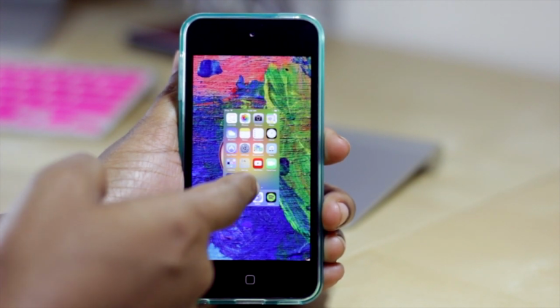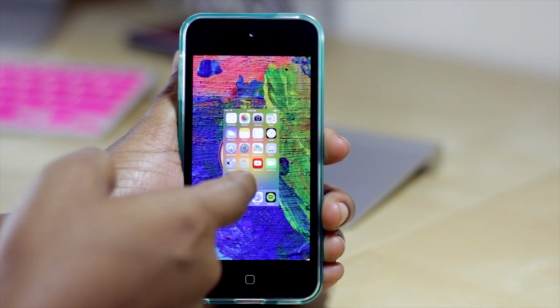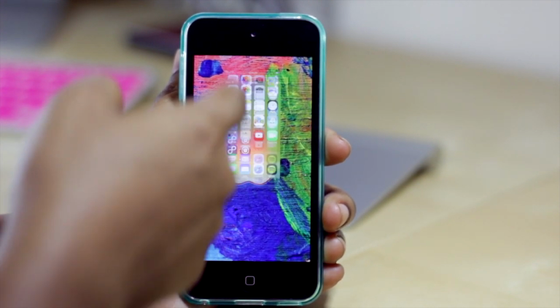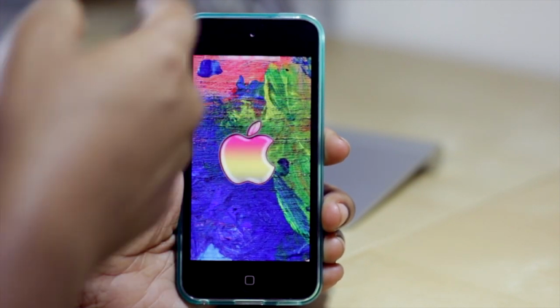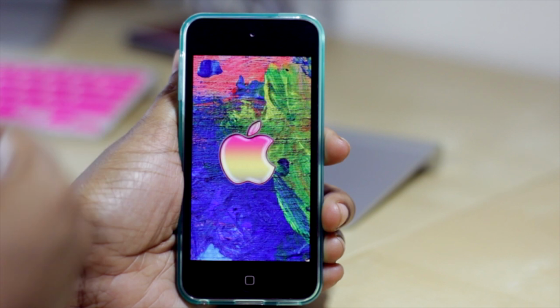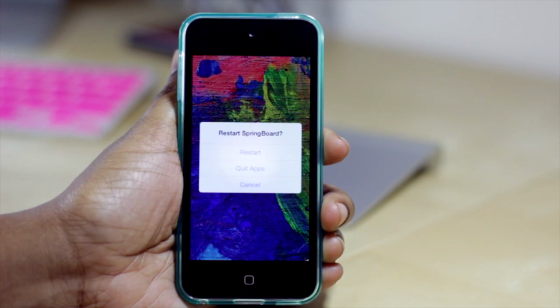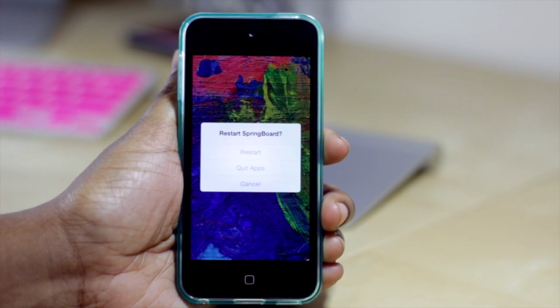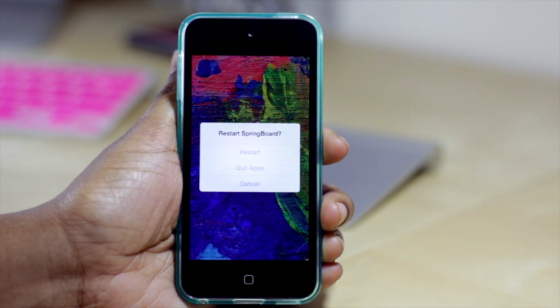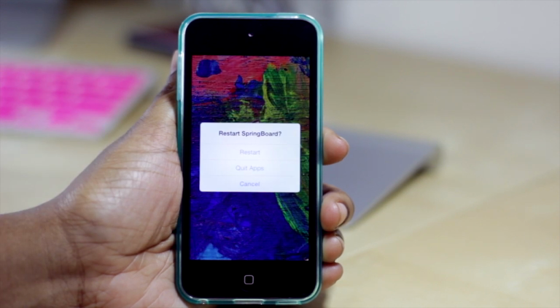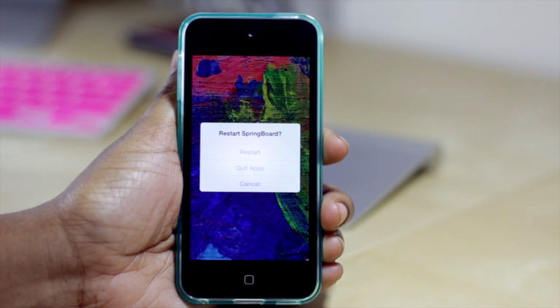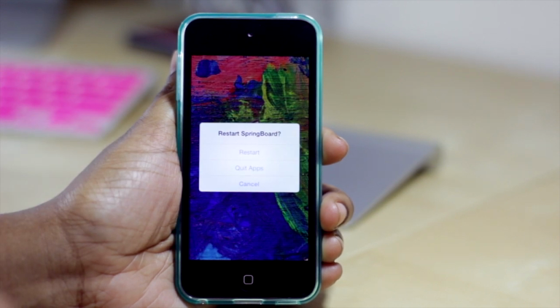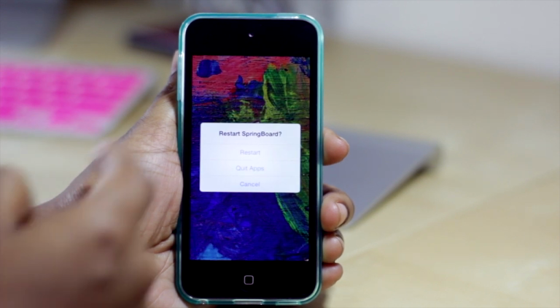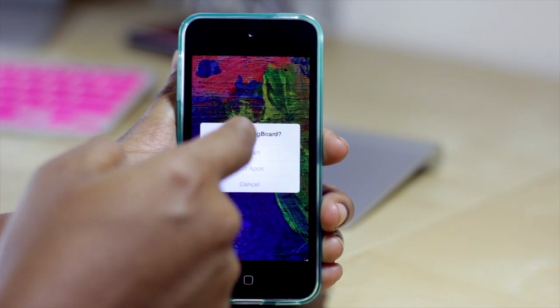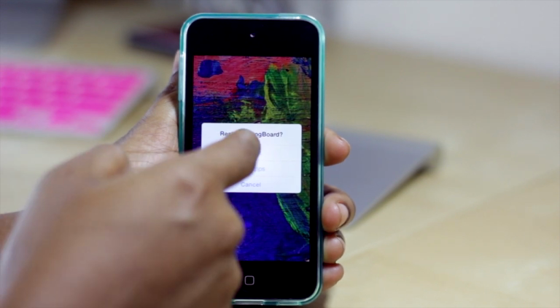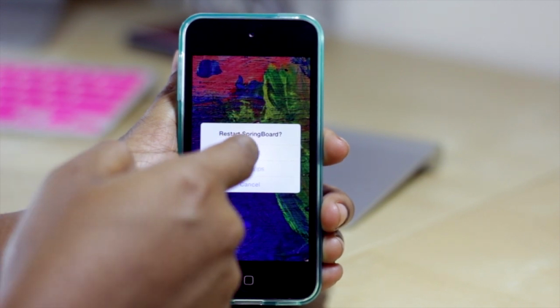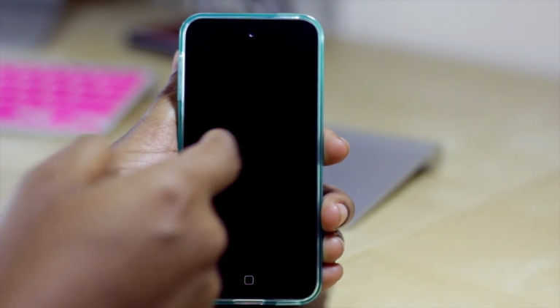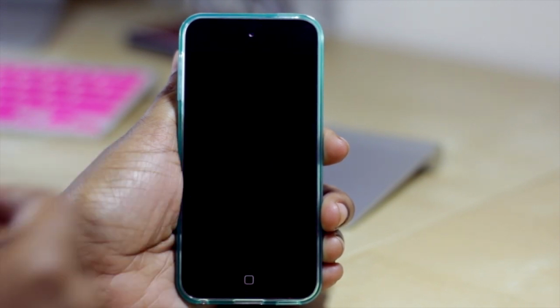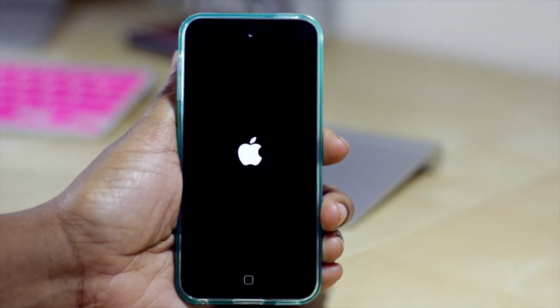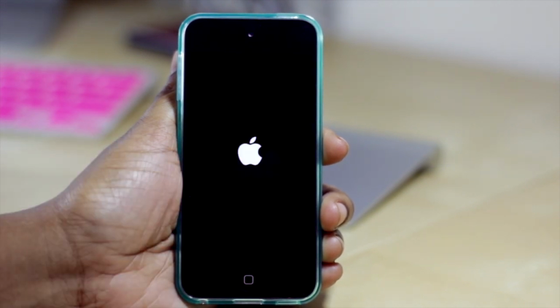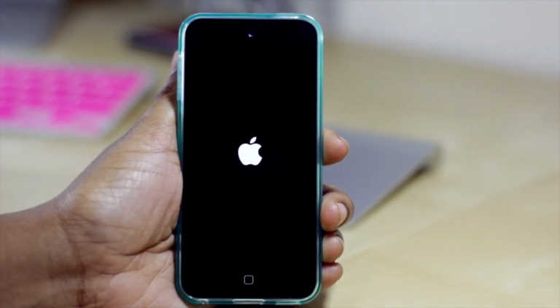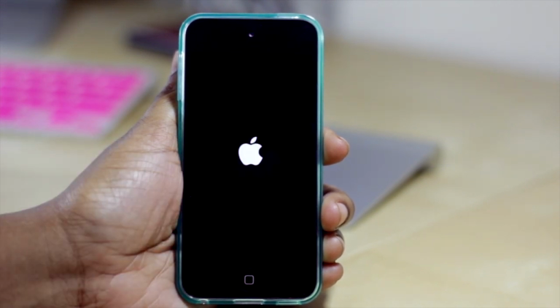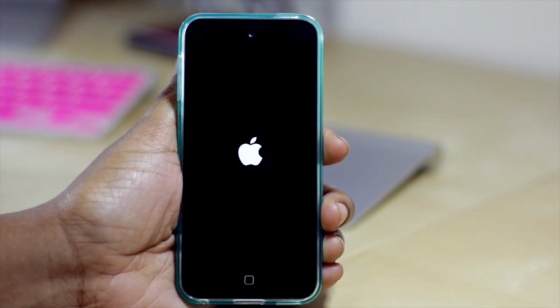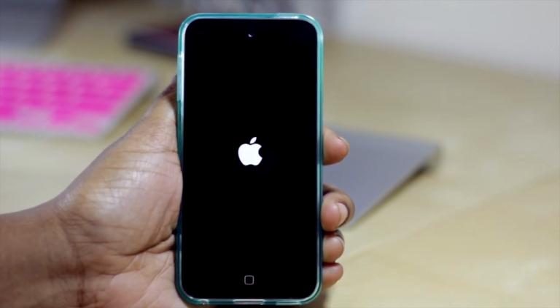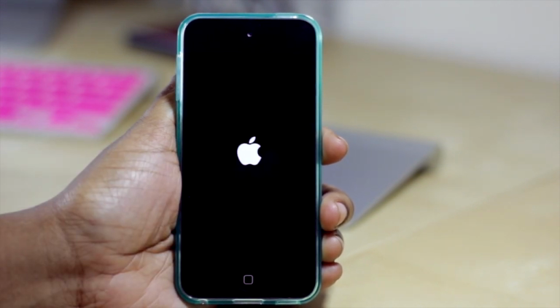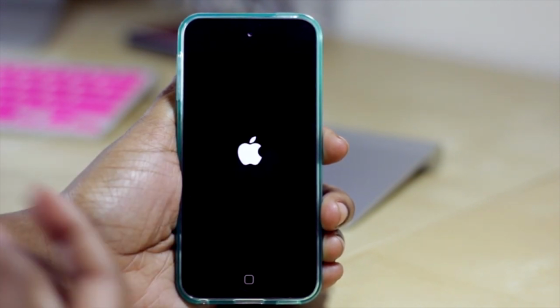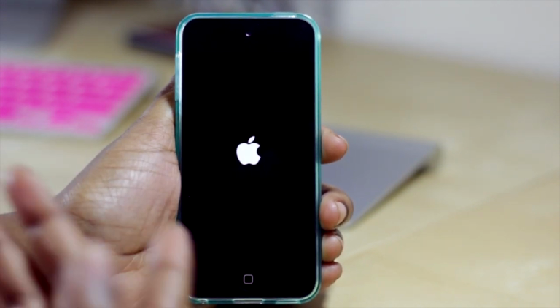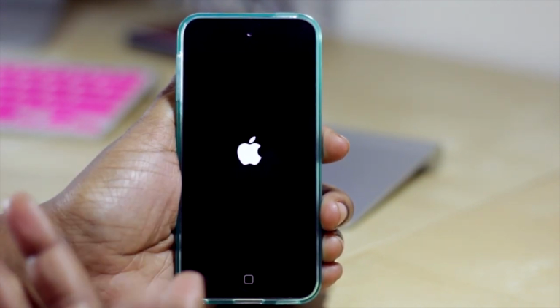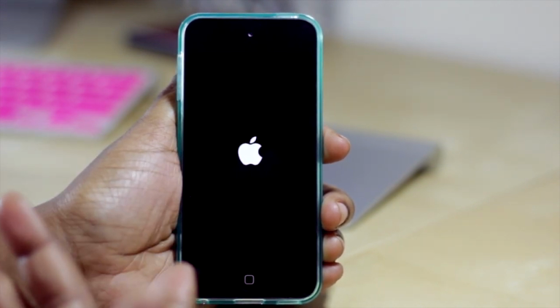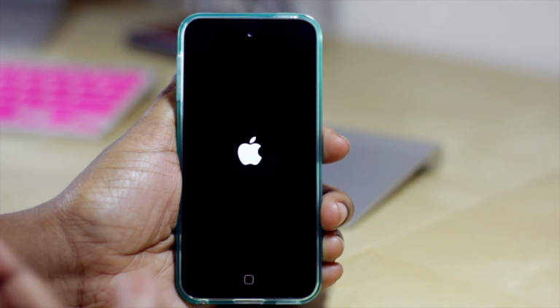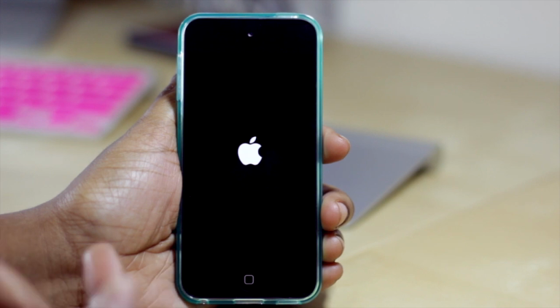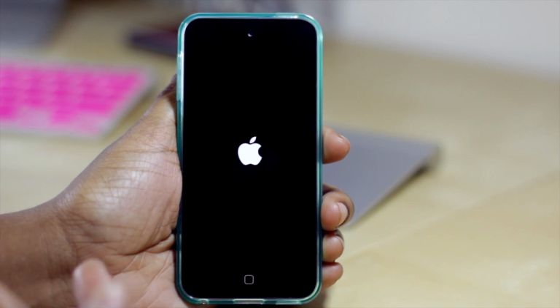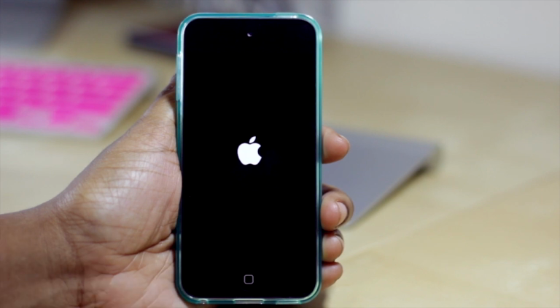But I can still swipe up in the middle here and select the respring option by tapping restart, and it'll then respring my device.